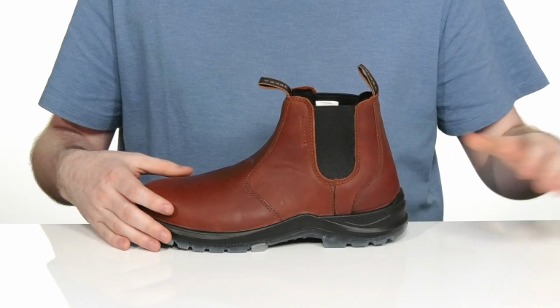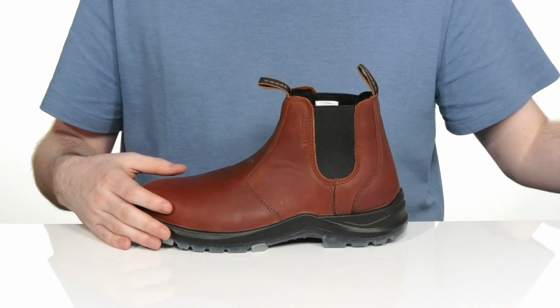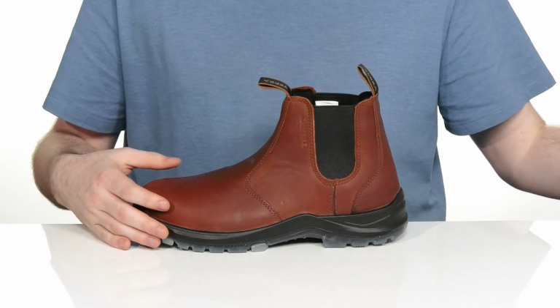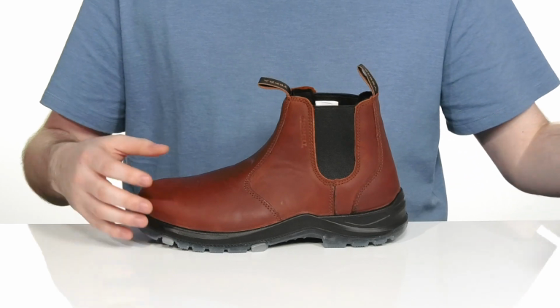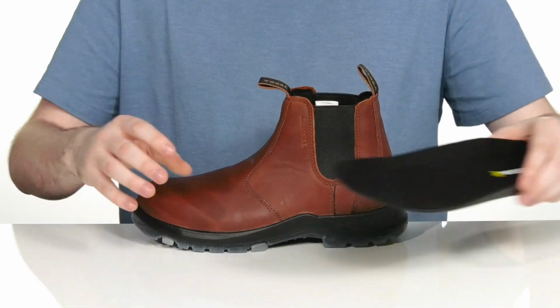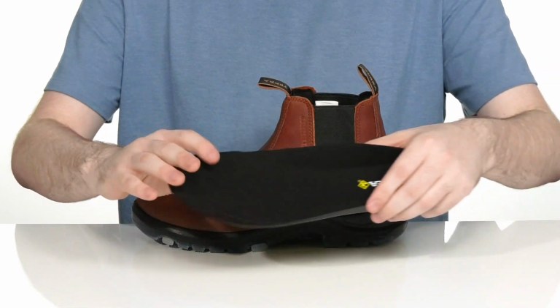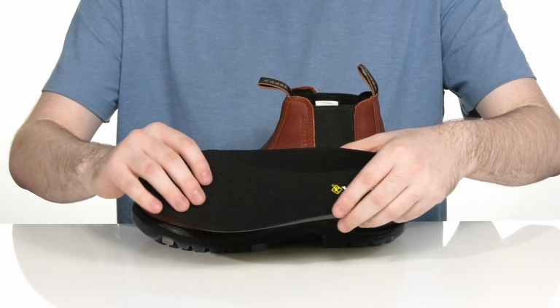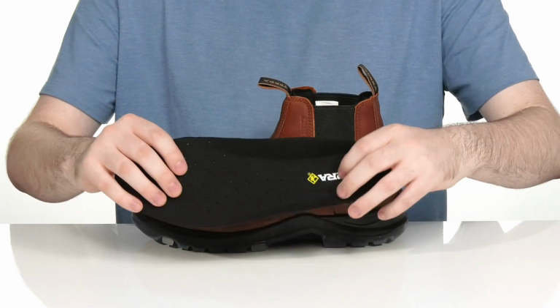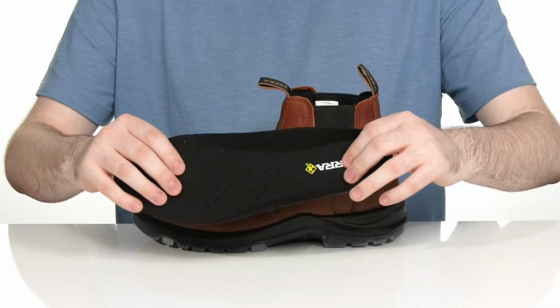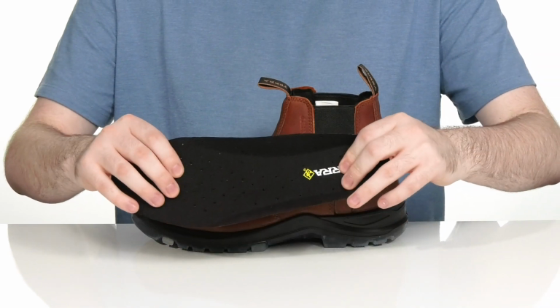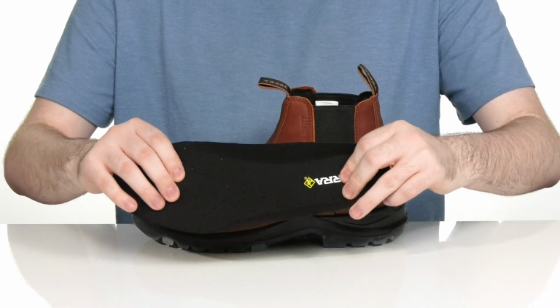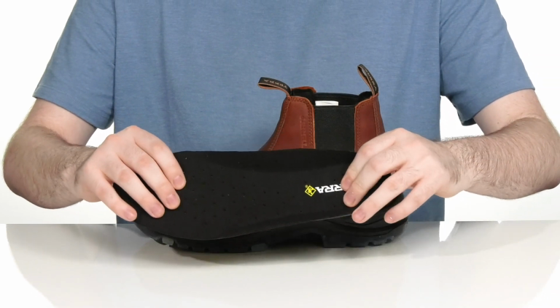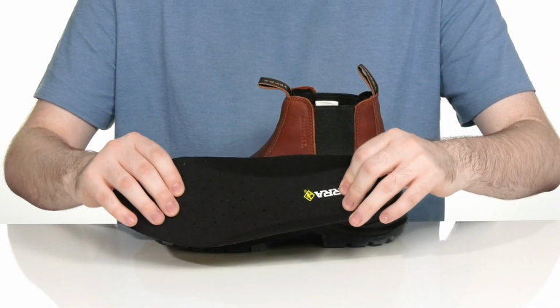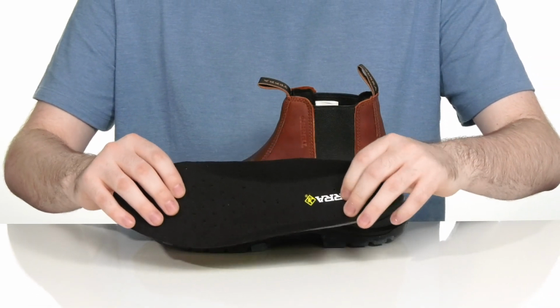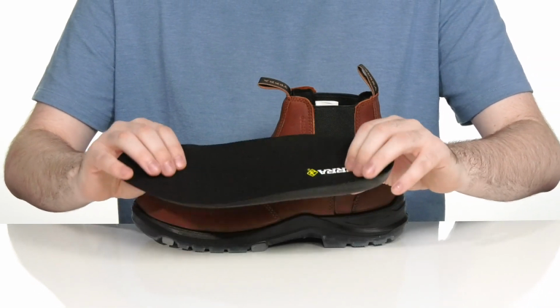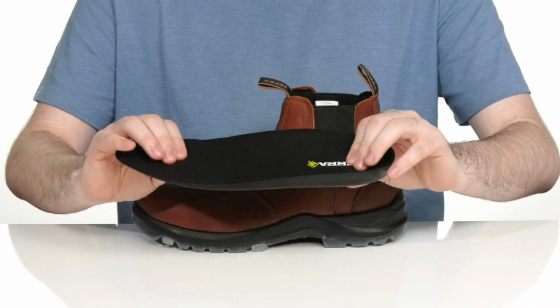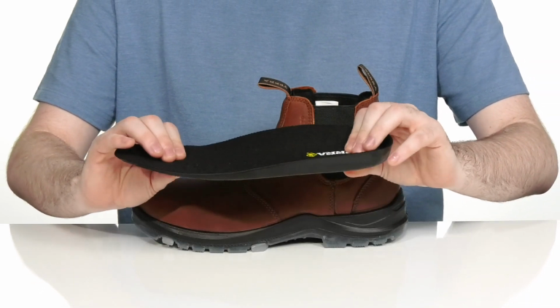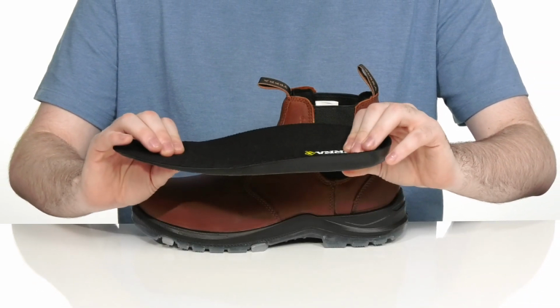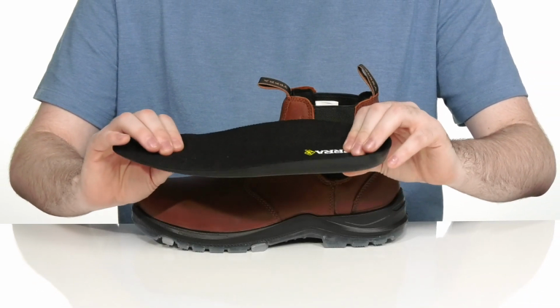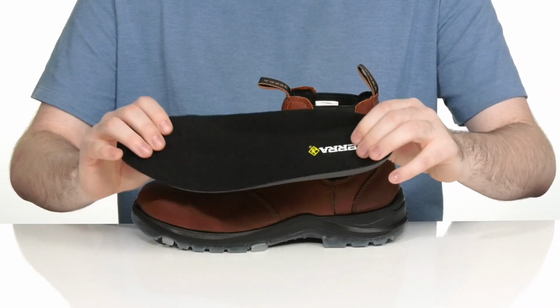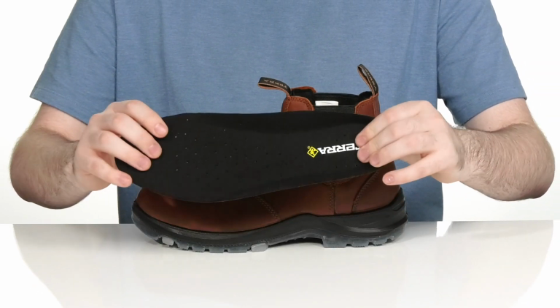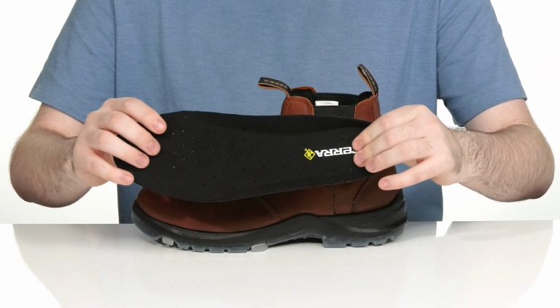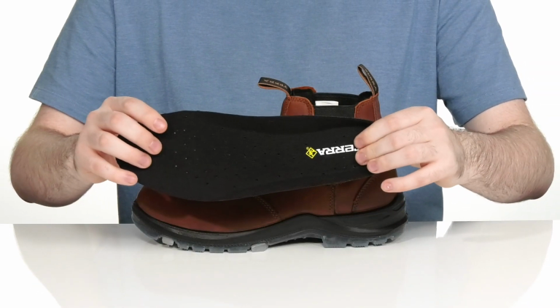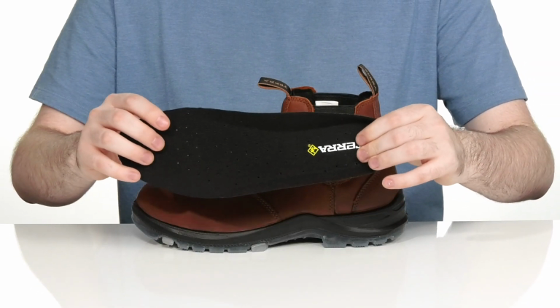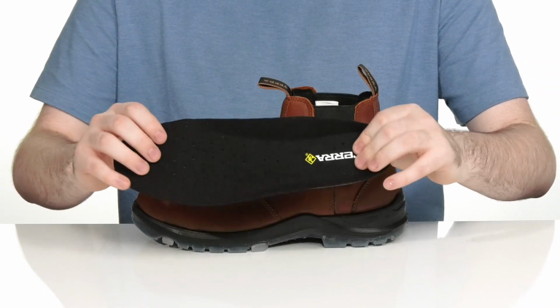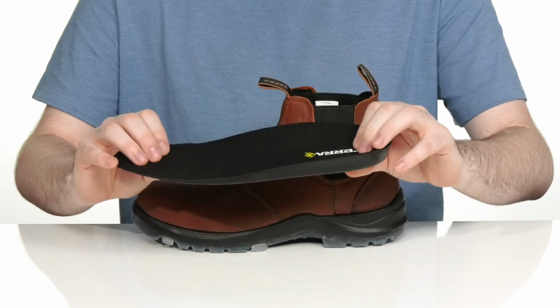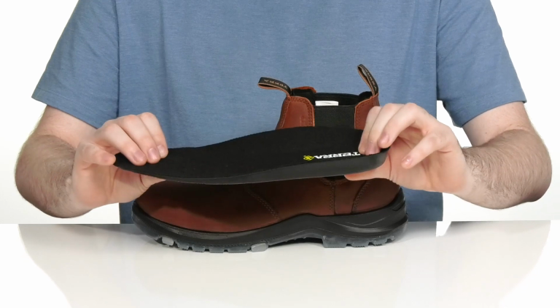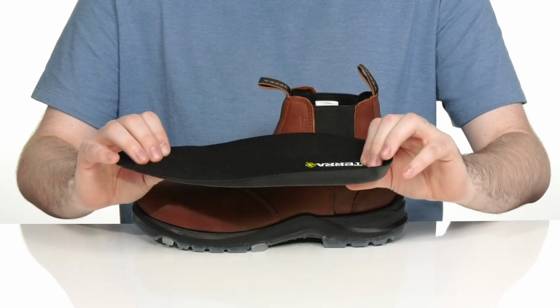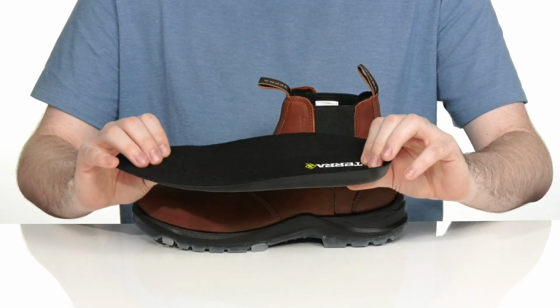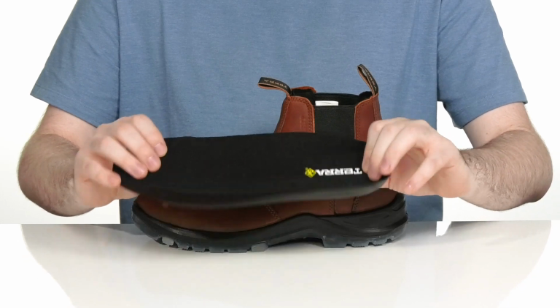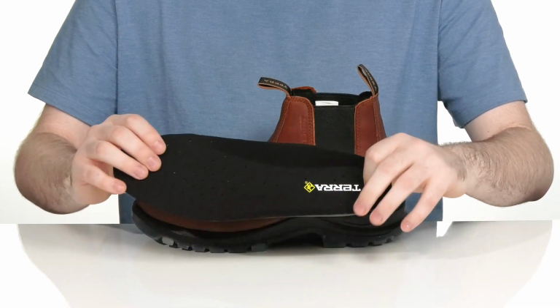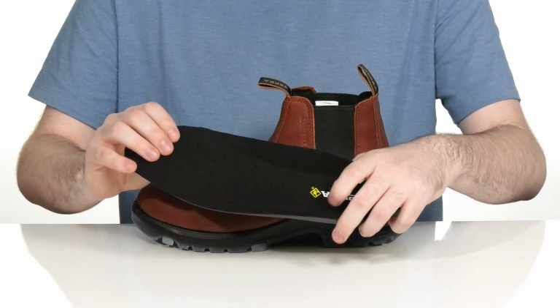It comes with a thickly padded foam footbed to give you lots of underfoot comfort and support when you're standing for long hours at a time.